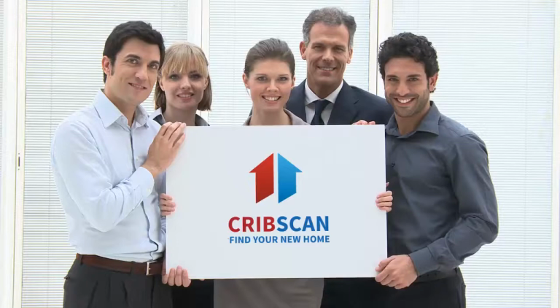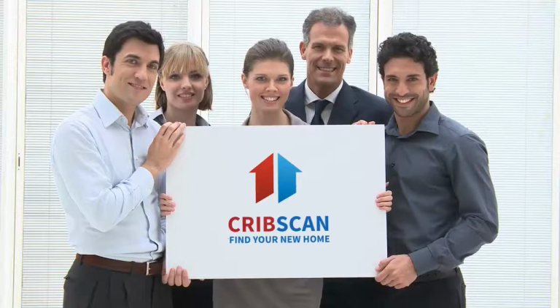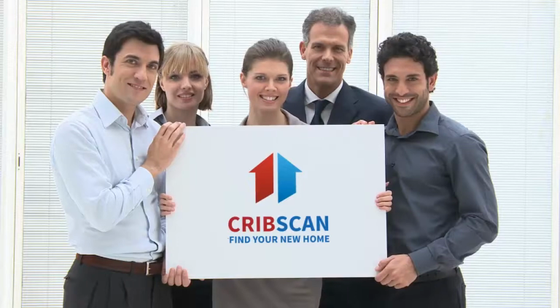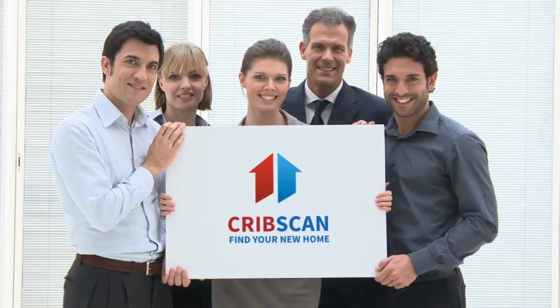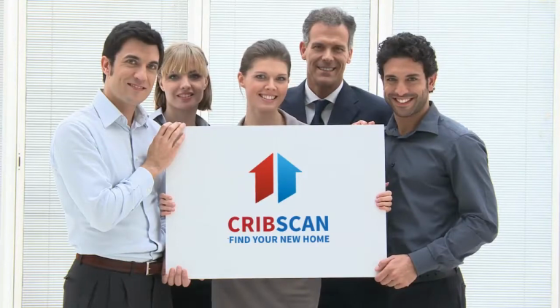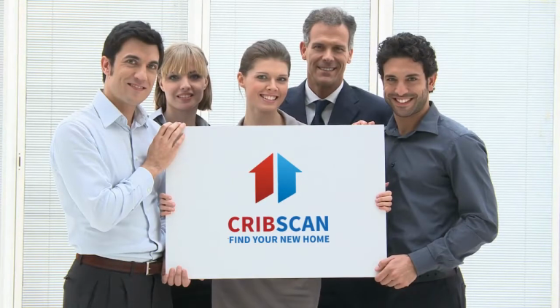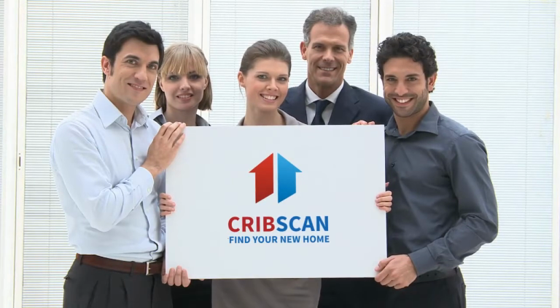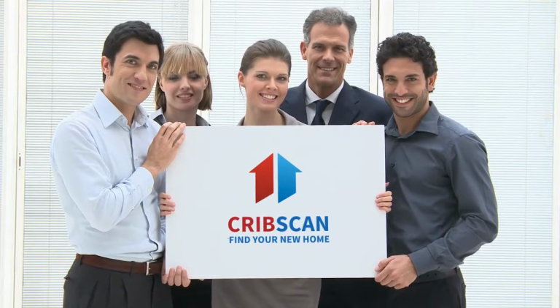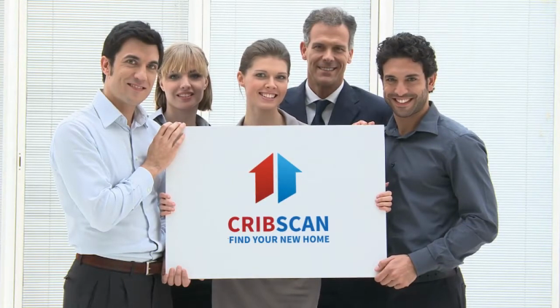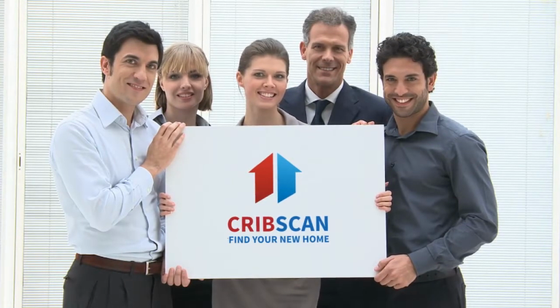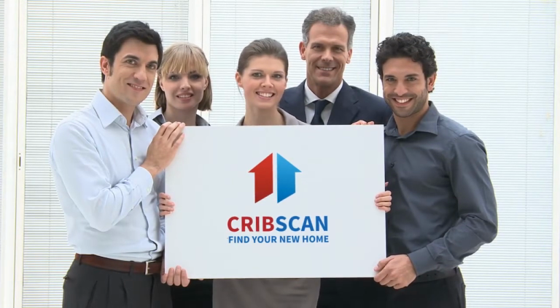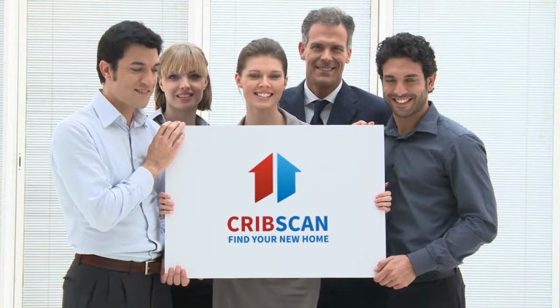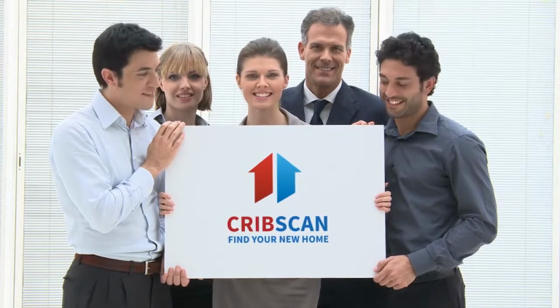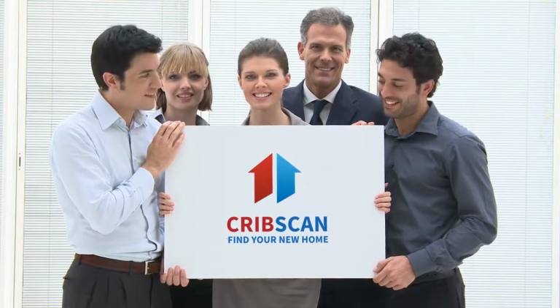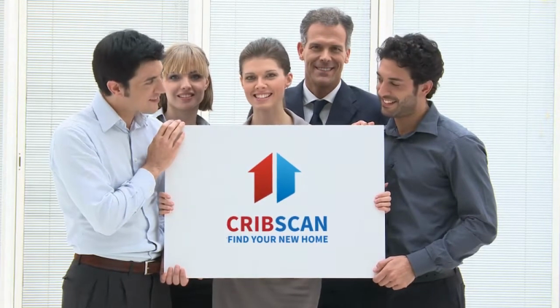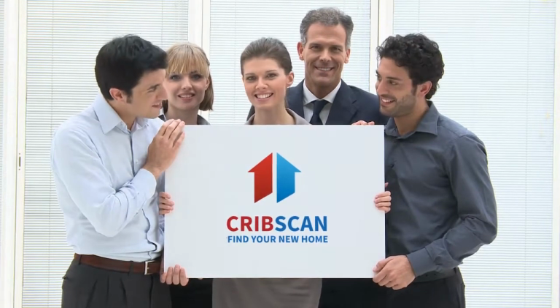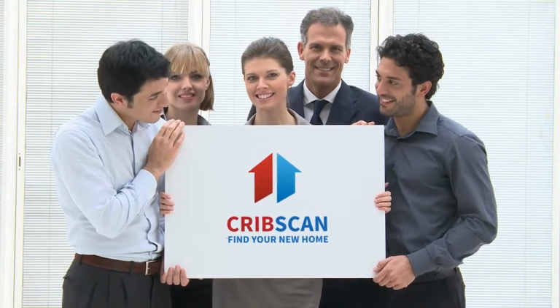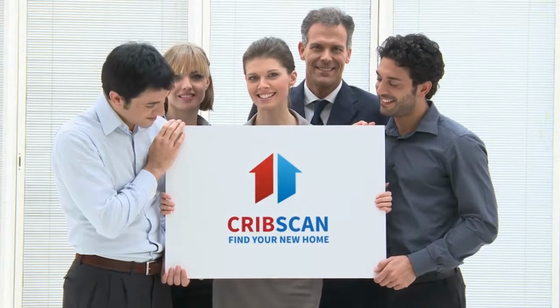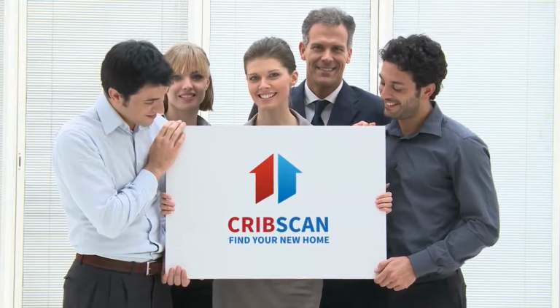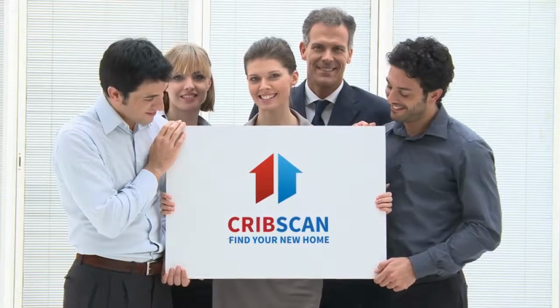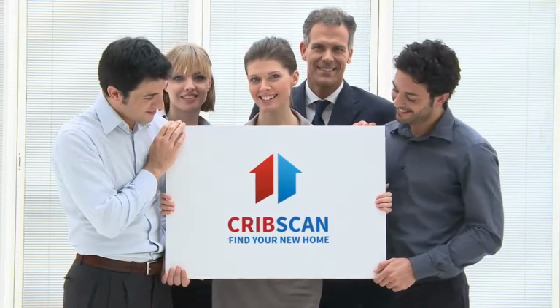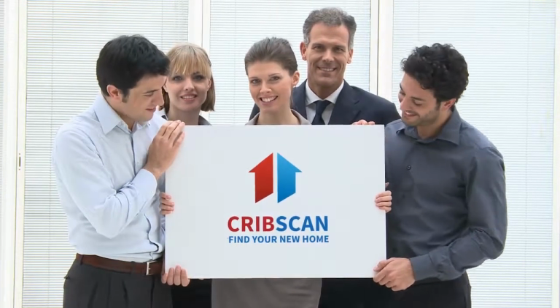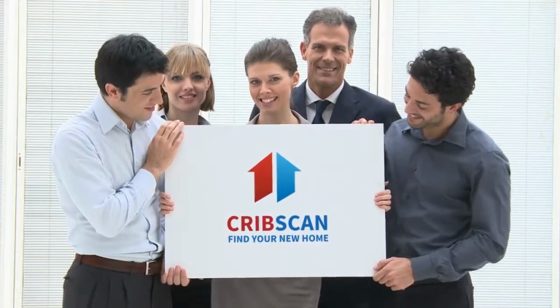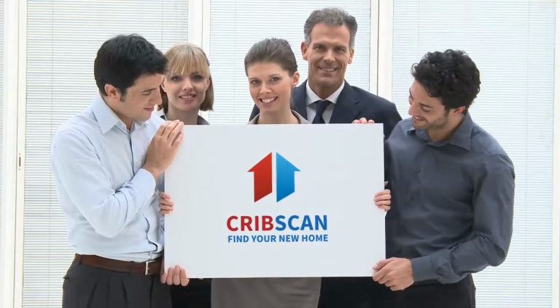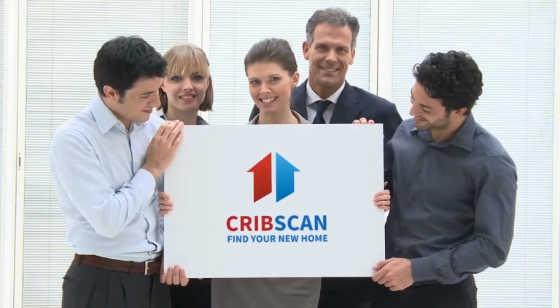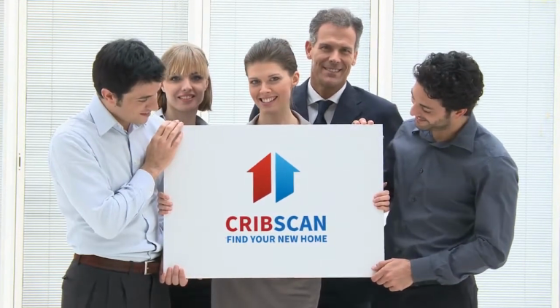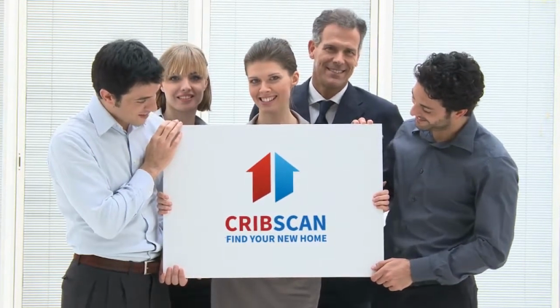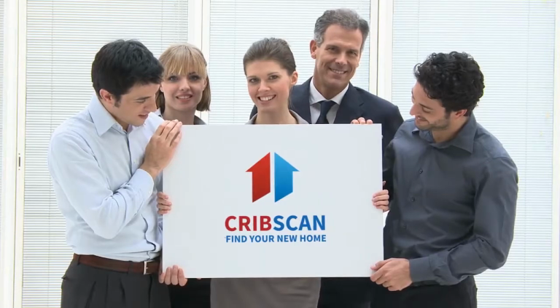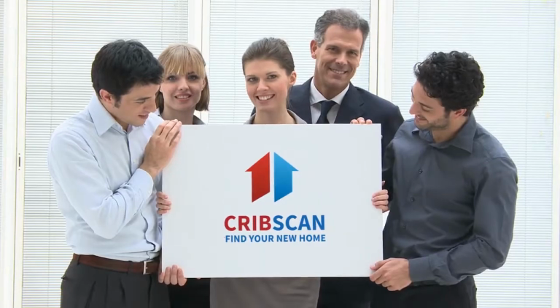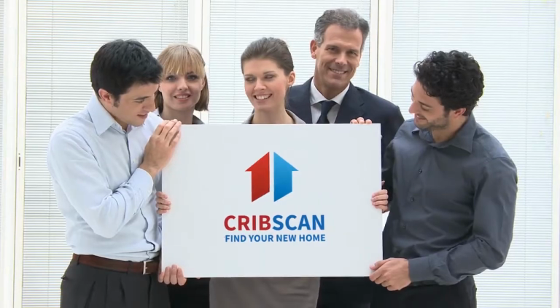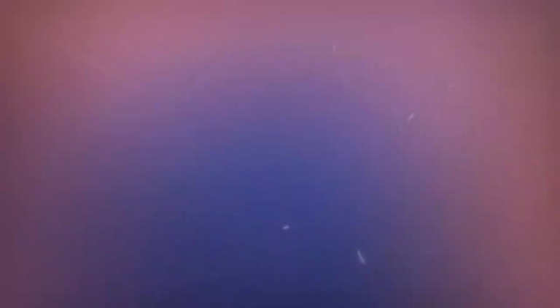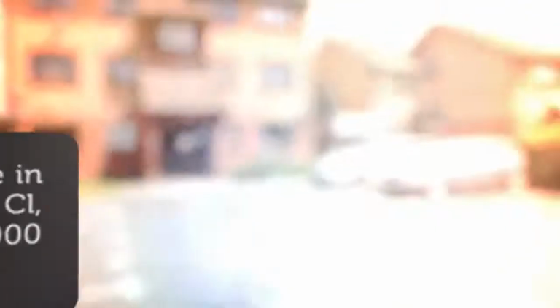Two-bedroom flat for sale. Allington Close, Gravesend, Kent, DA12.